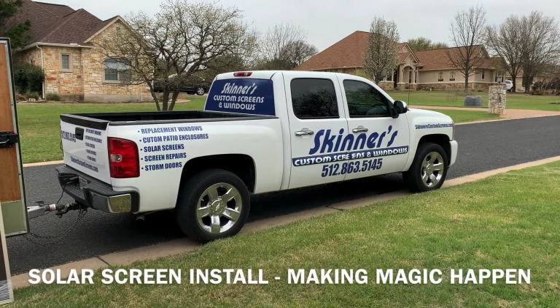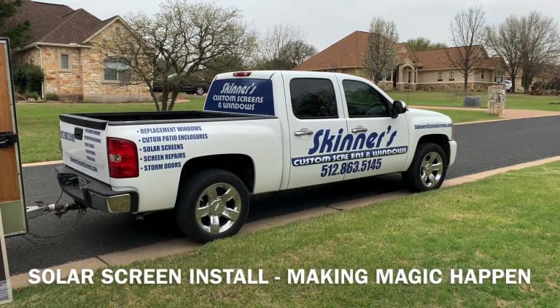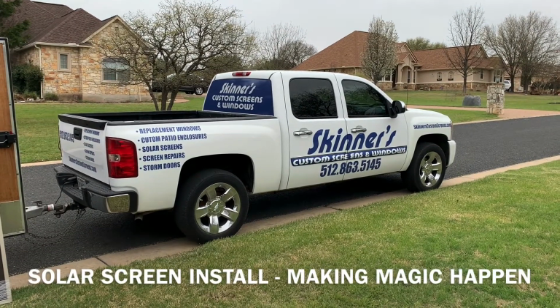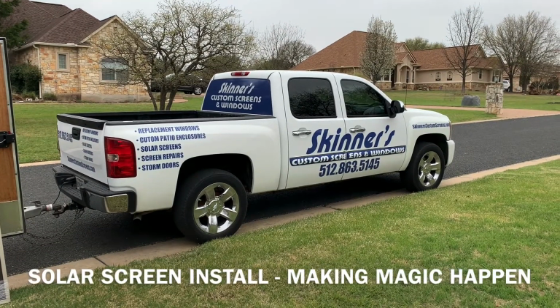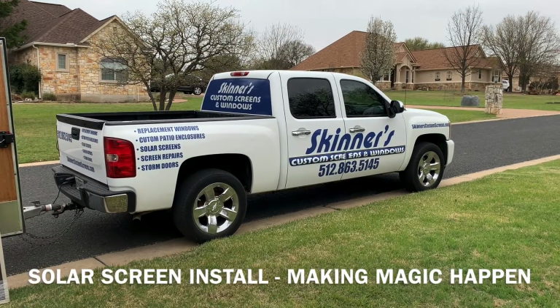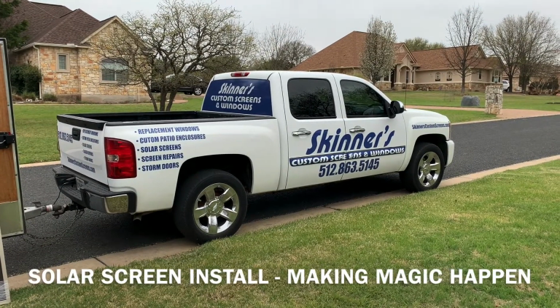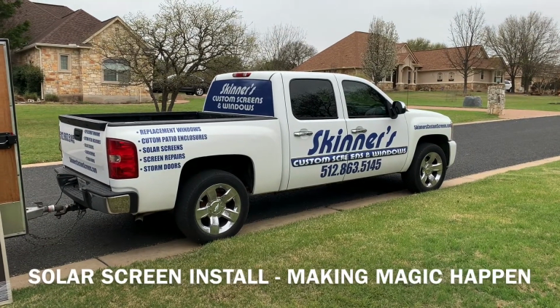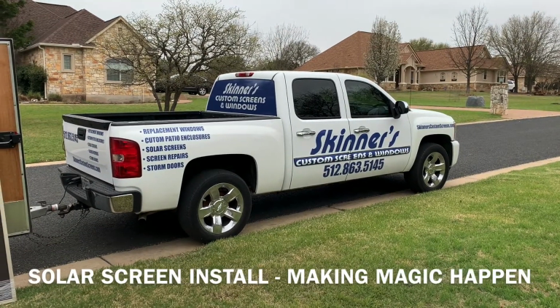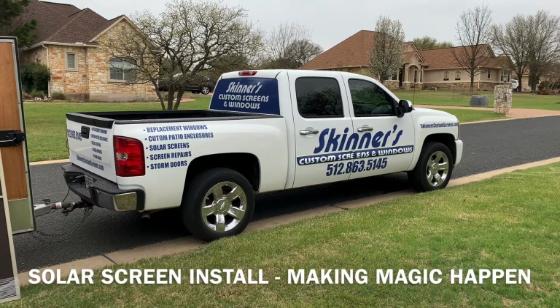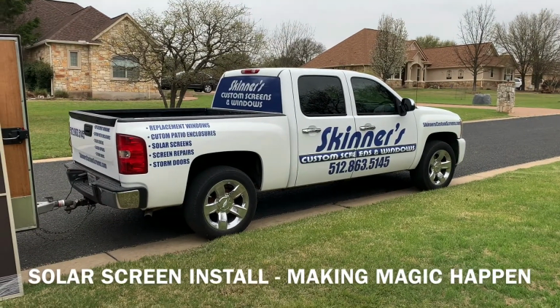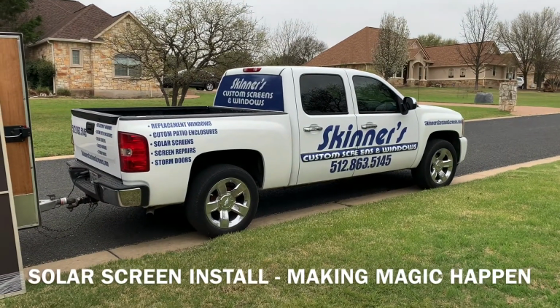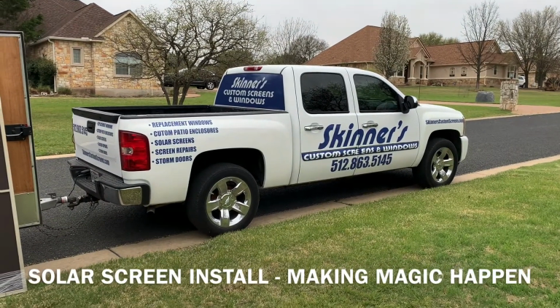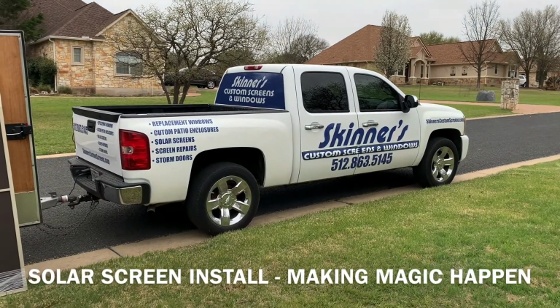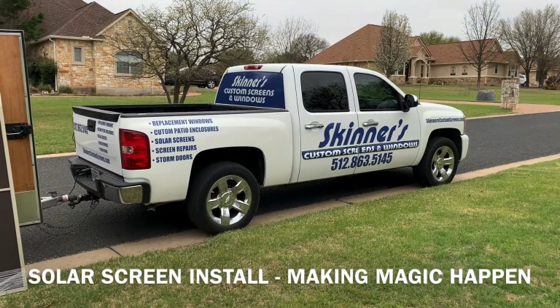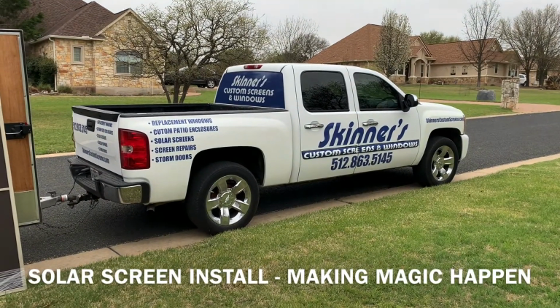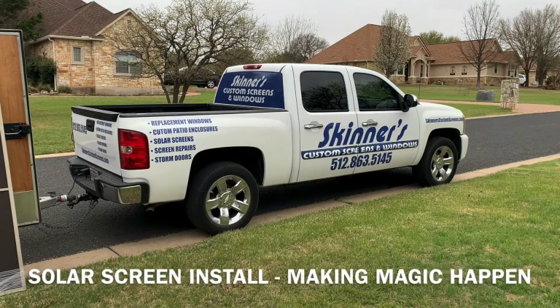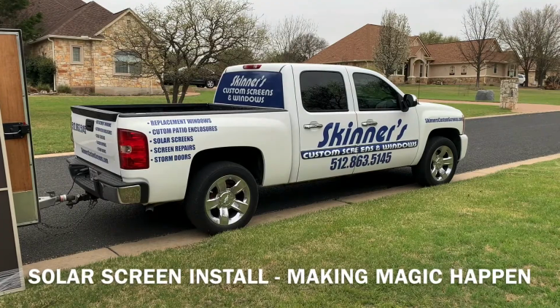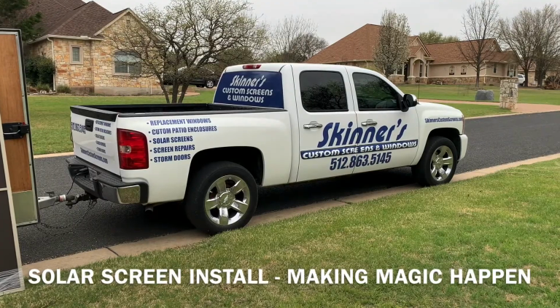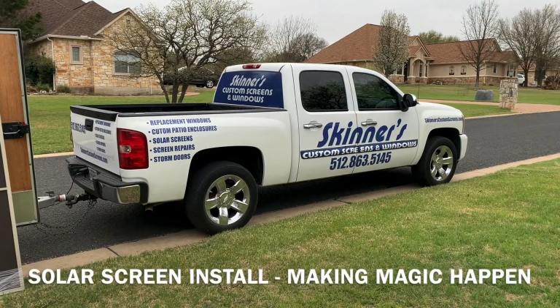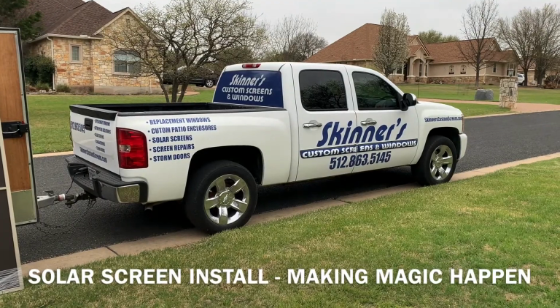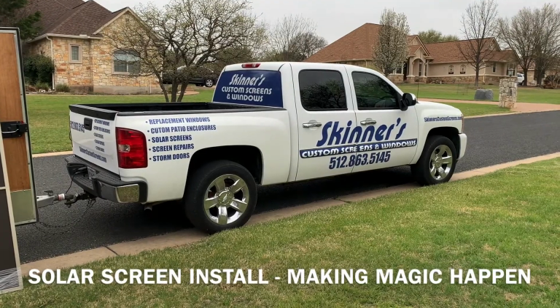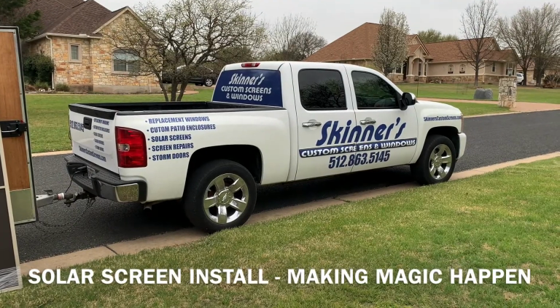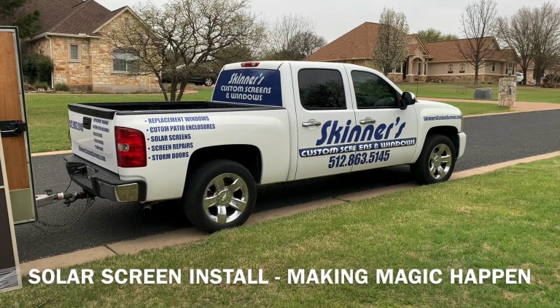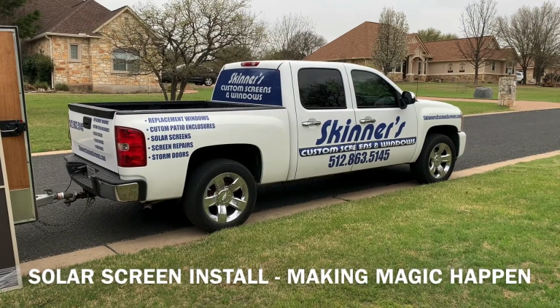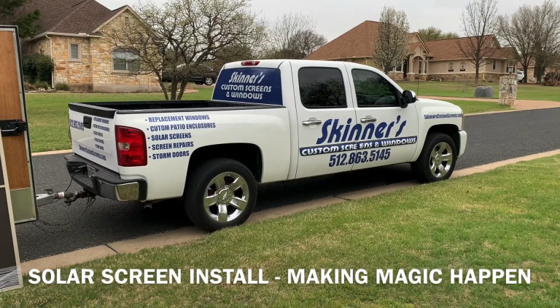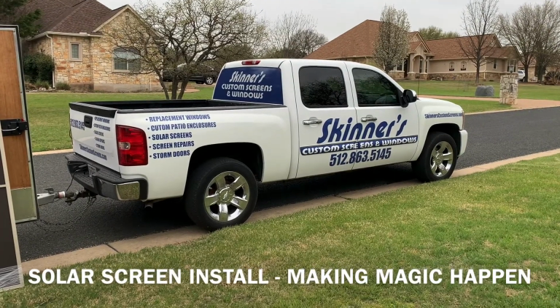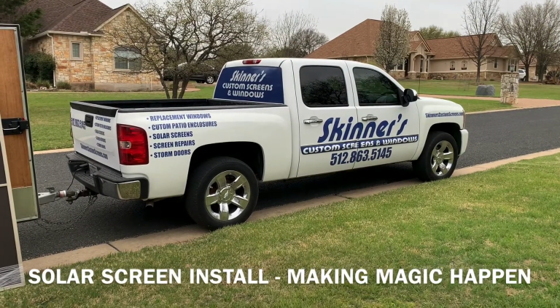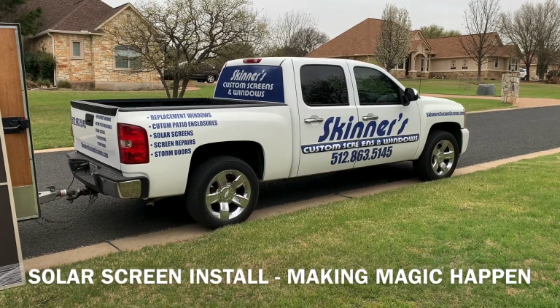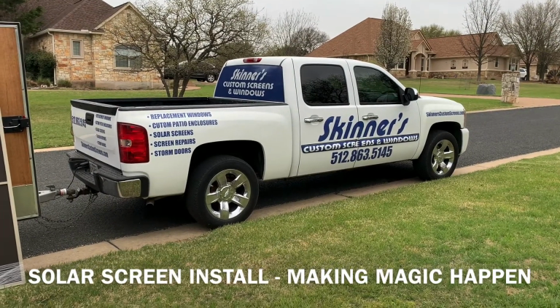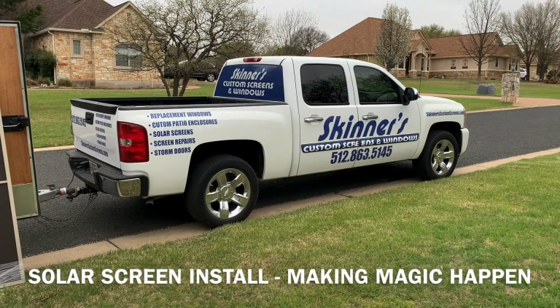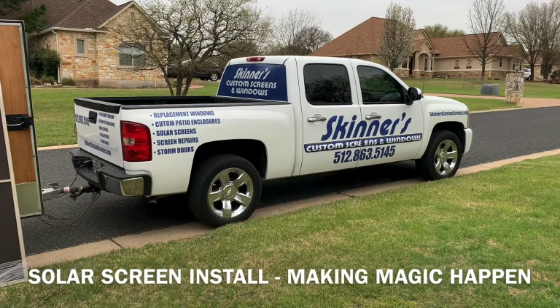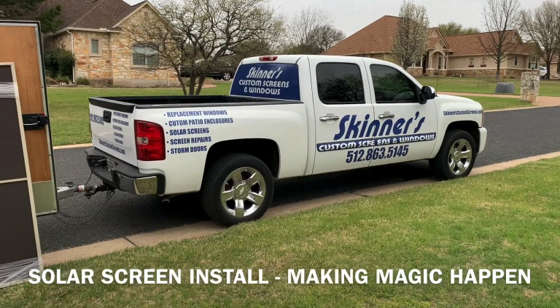Here we are in Woodland Park. Skinner's Custom Screens, windows and doors, 512-863-5145.